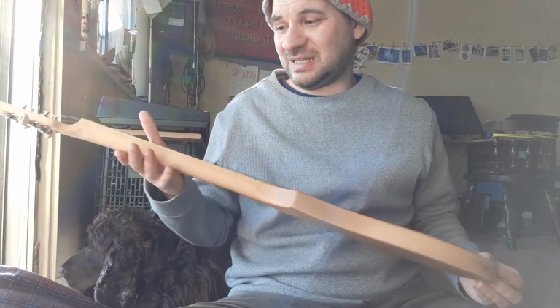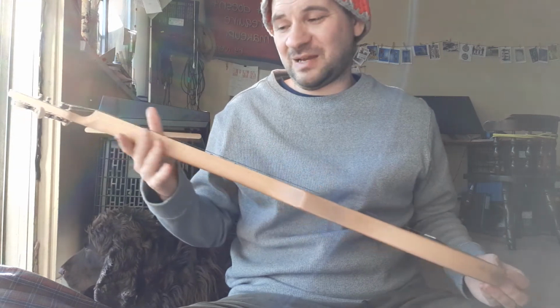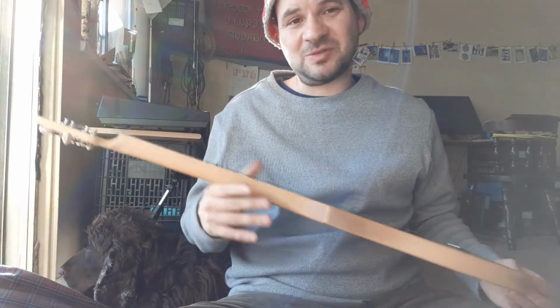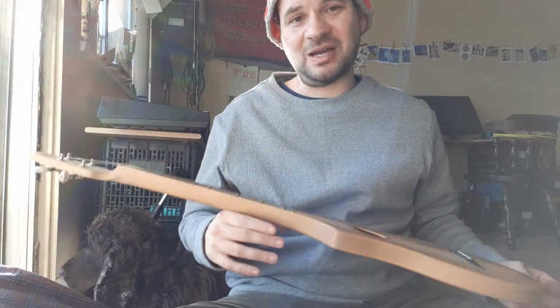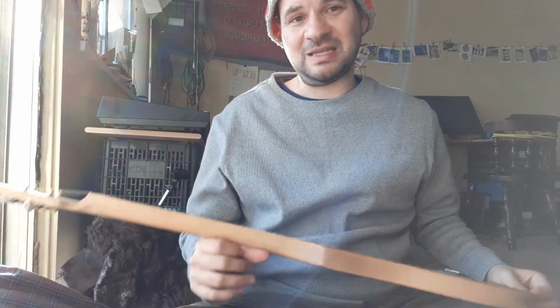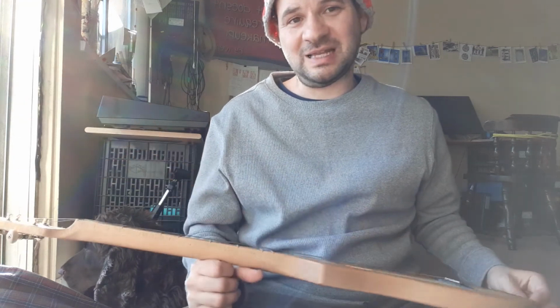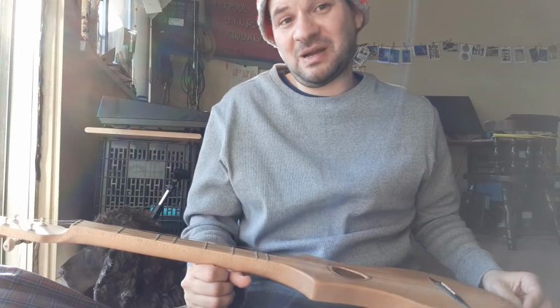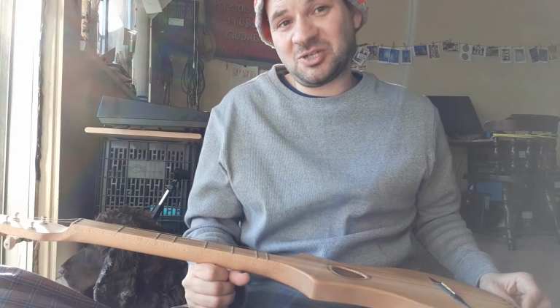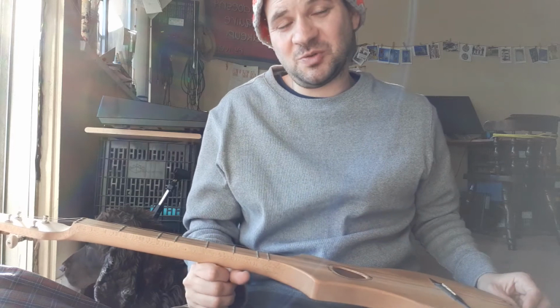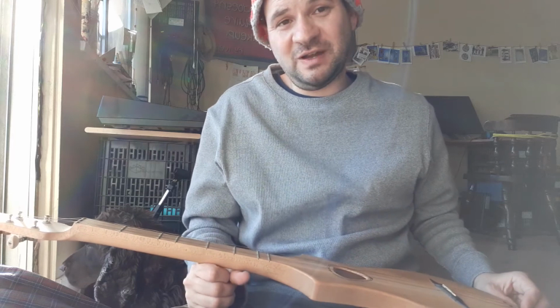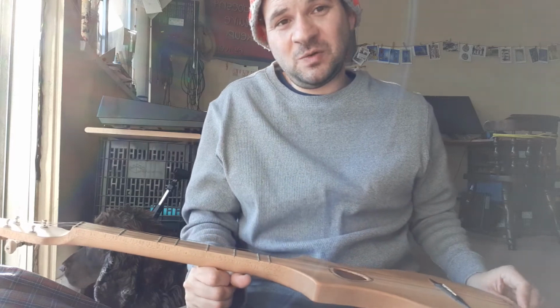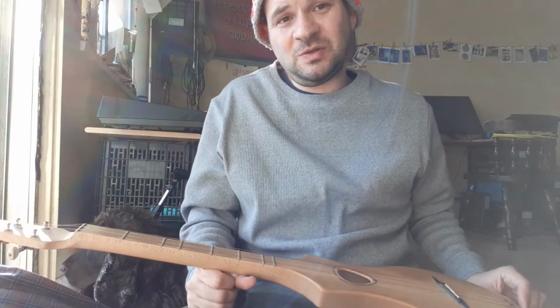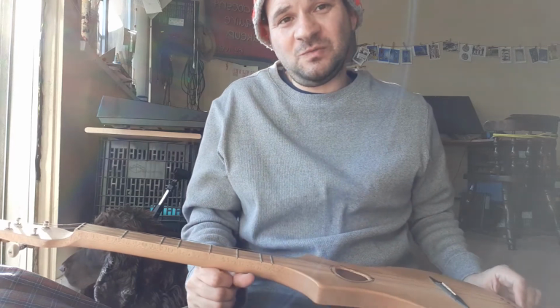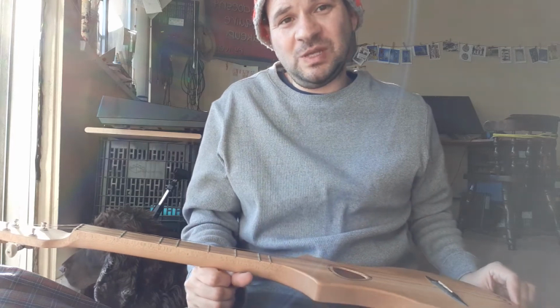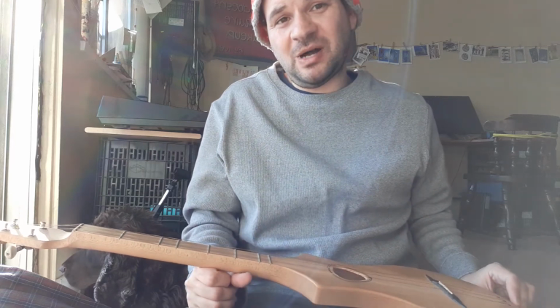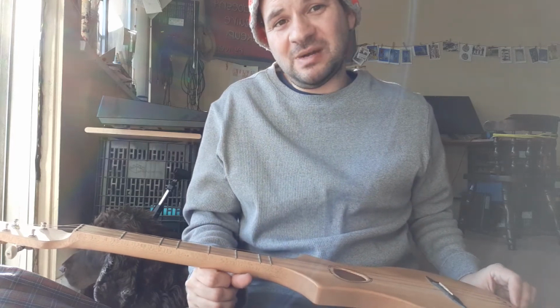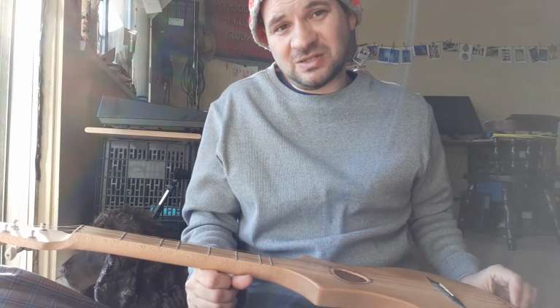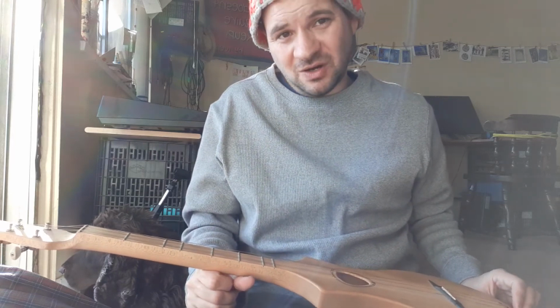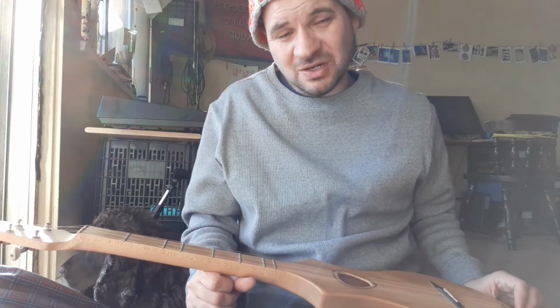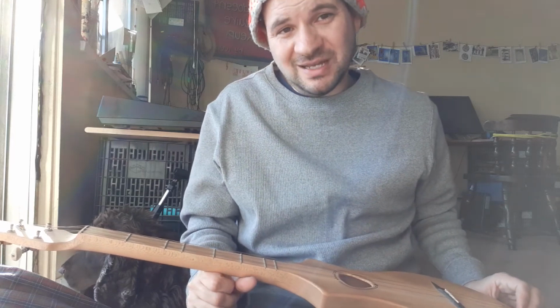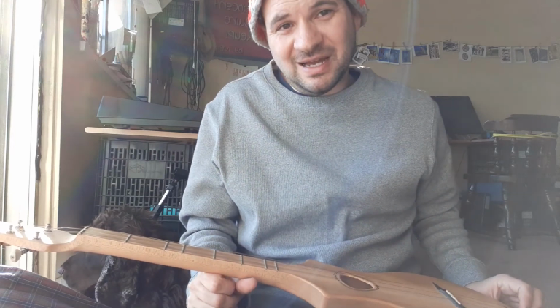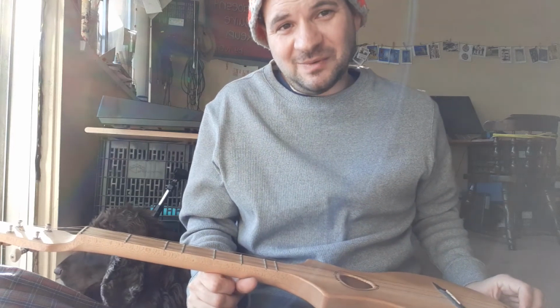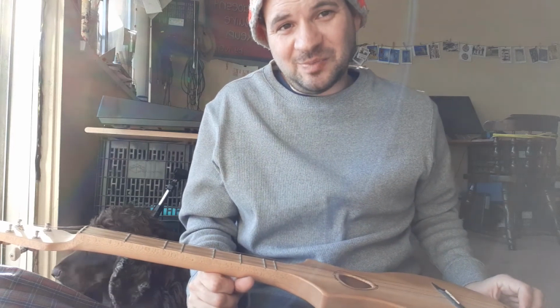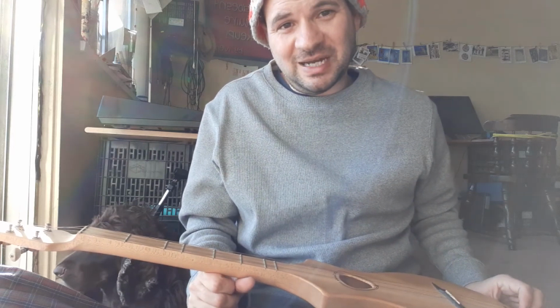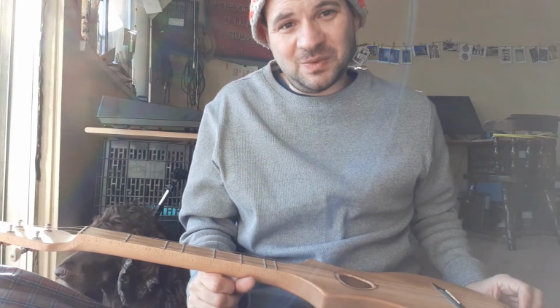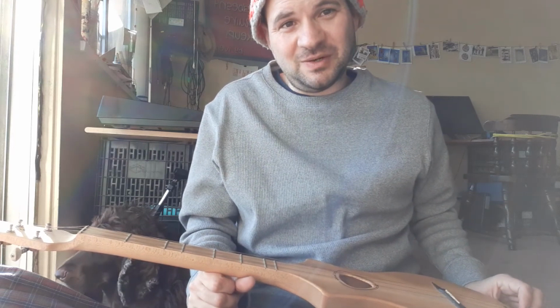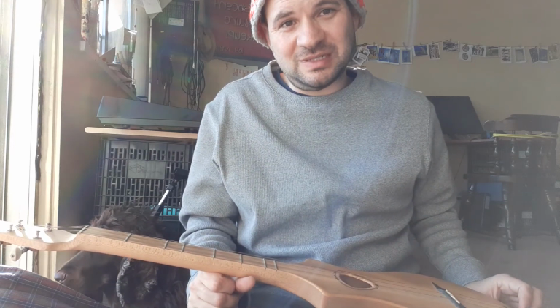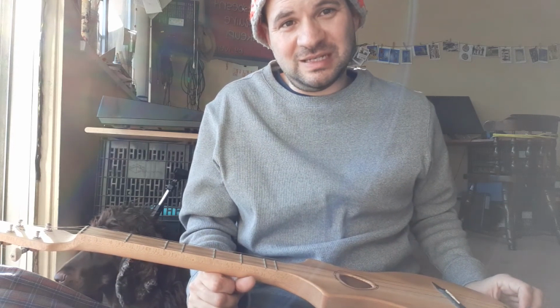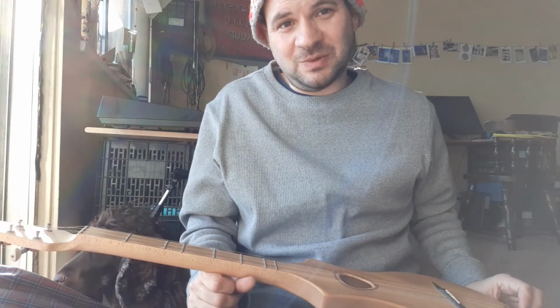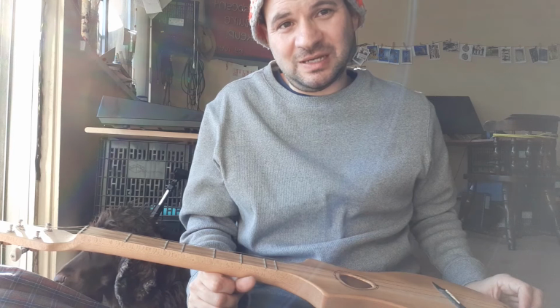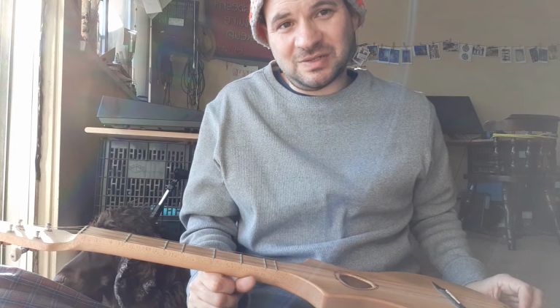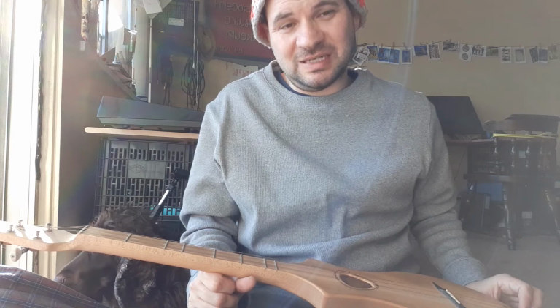That's my issue. If I could rebuy my guitar, I would buy it without the equalizer in it.